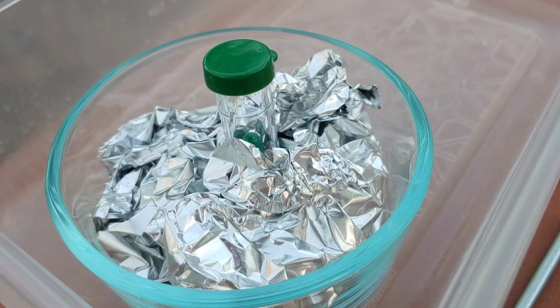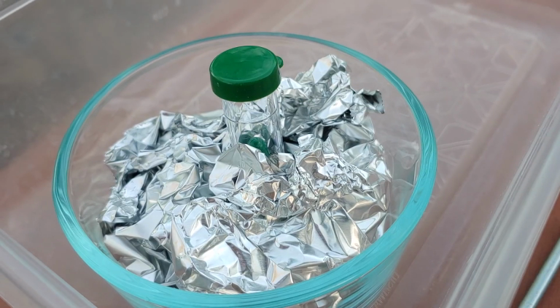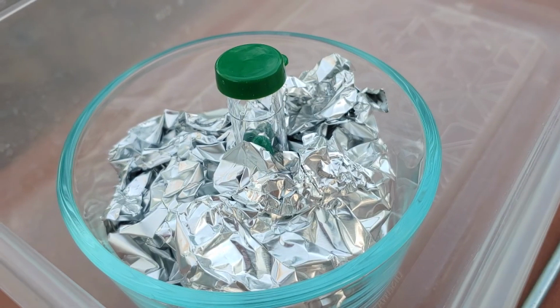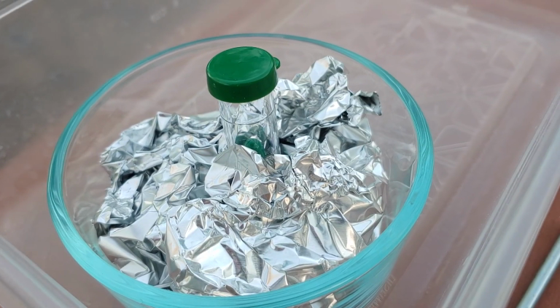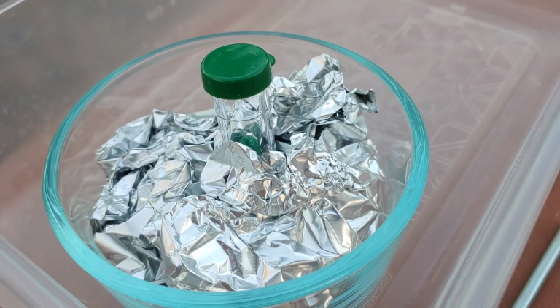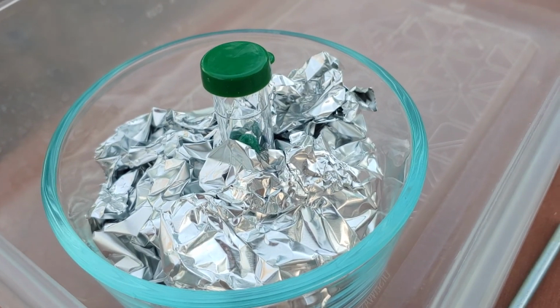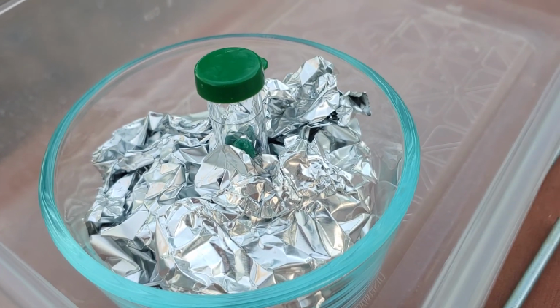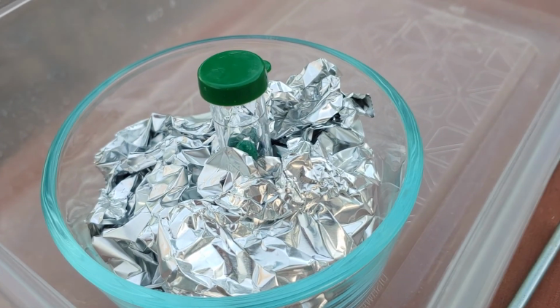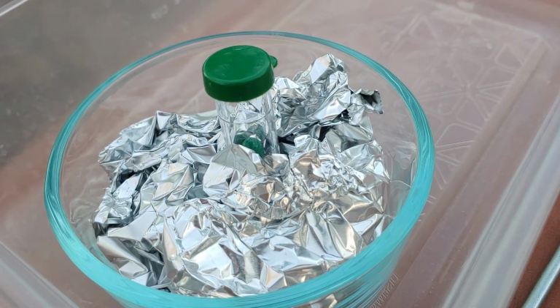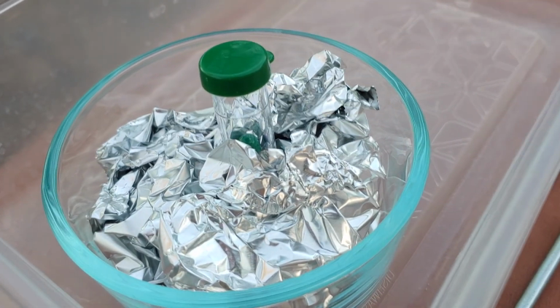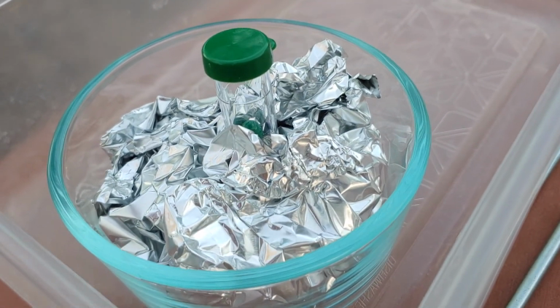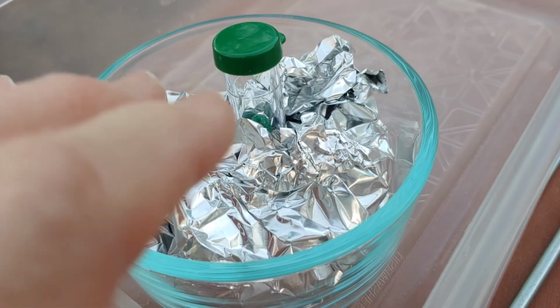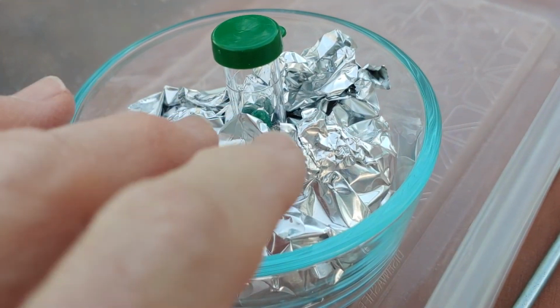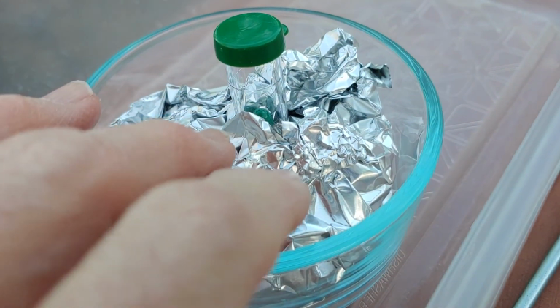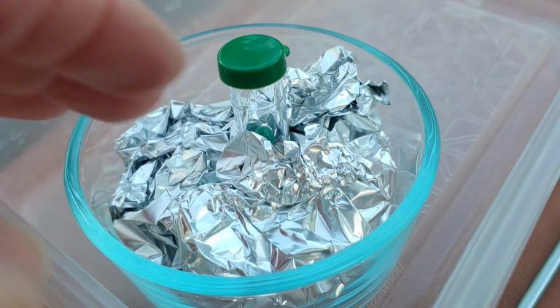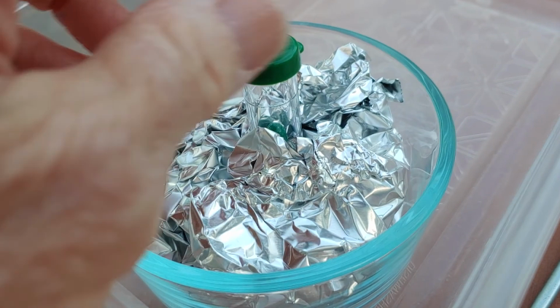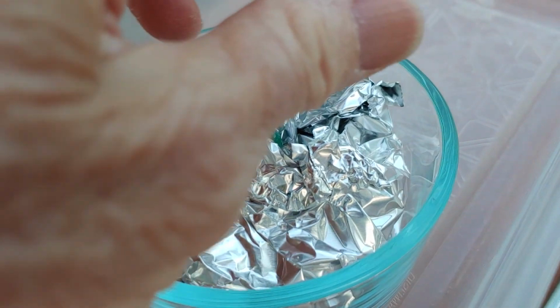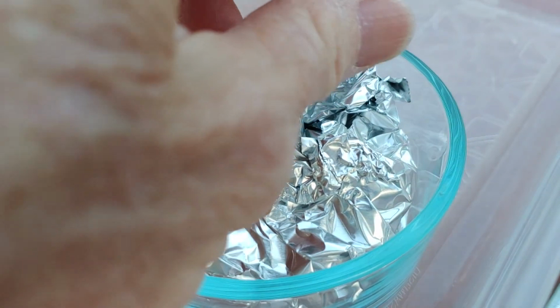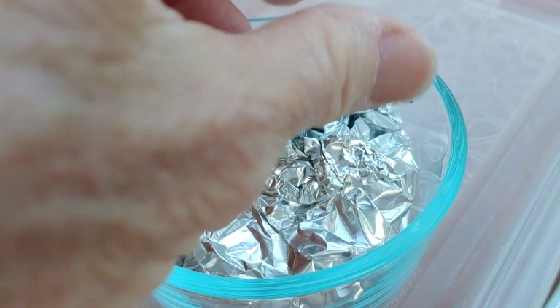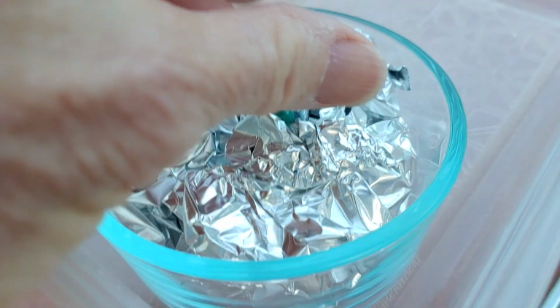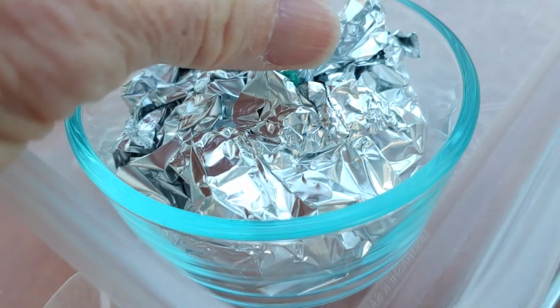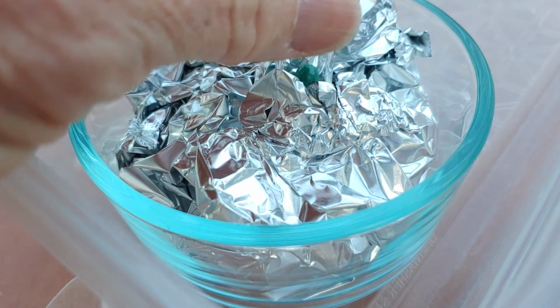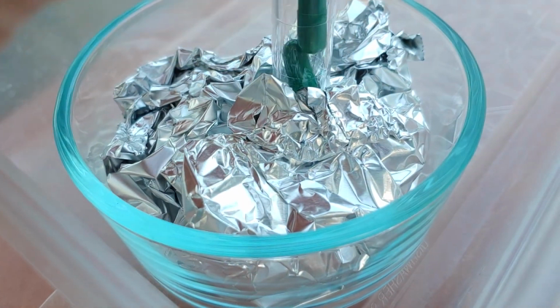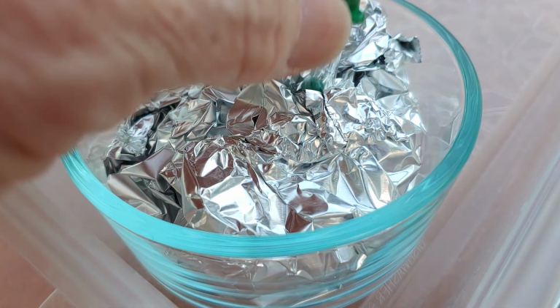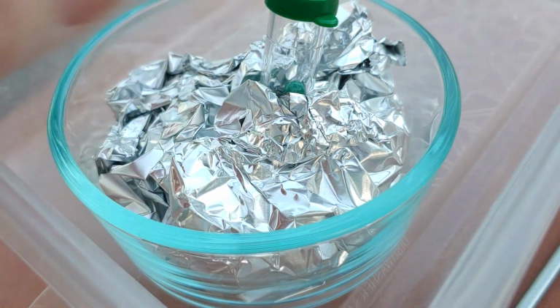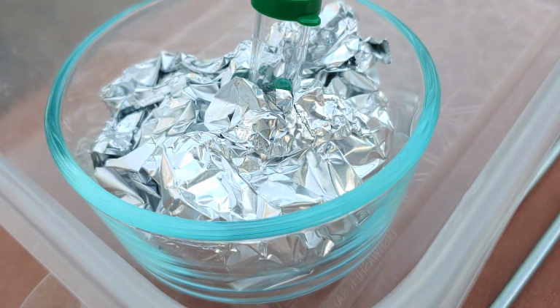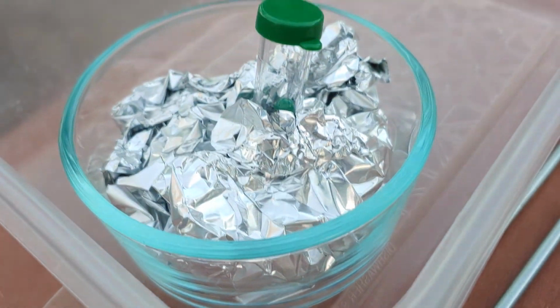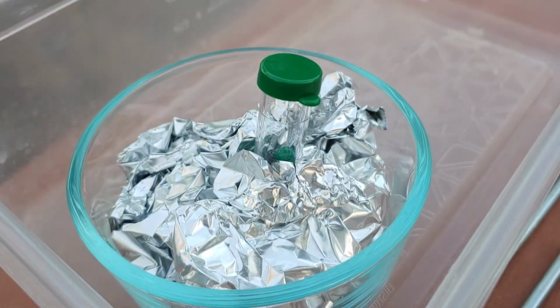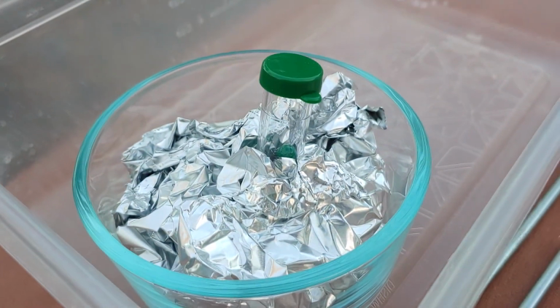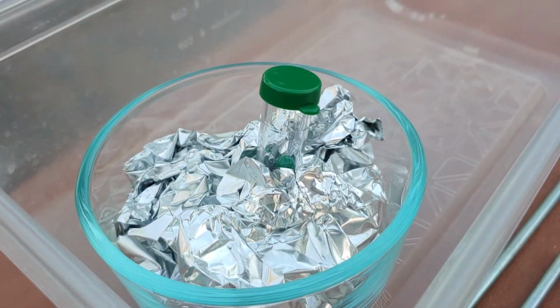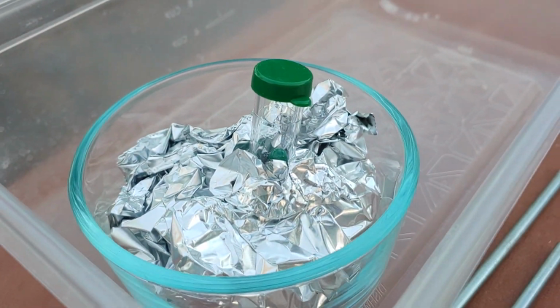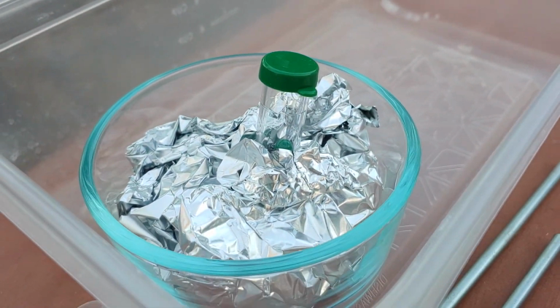I devised this little thing made with foil so that I can have the test tubes set up, since I don't have any test tube holders.